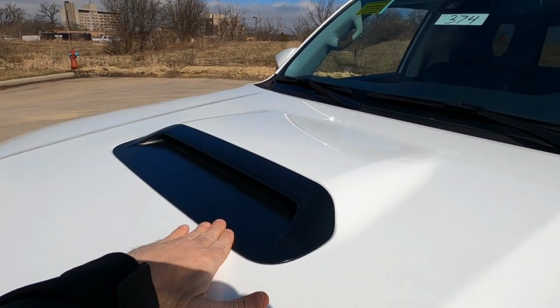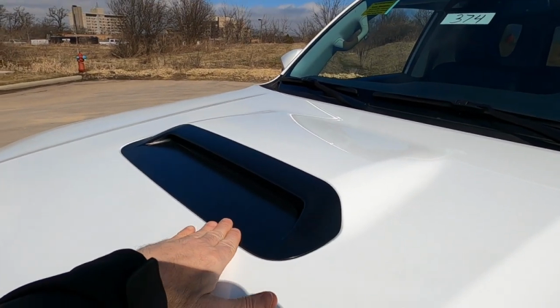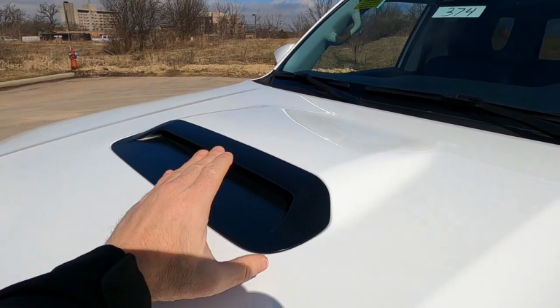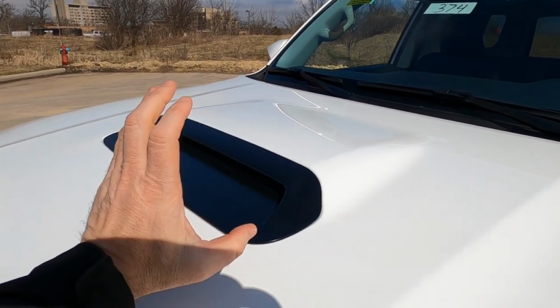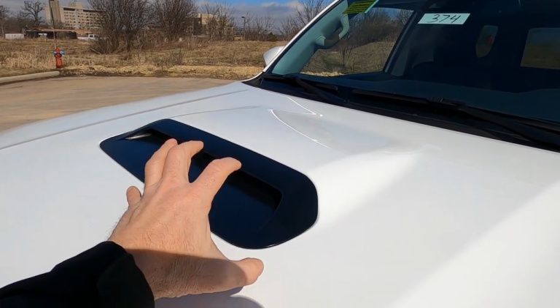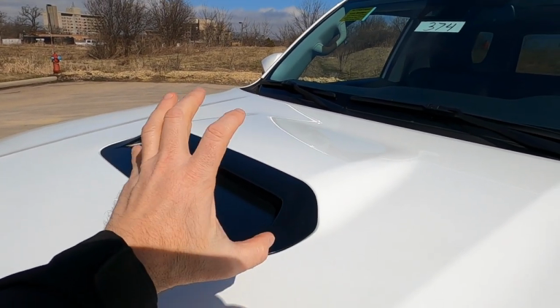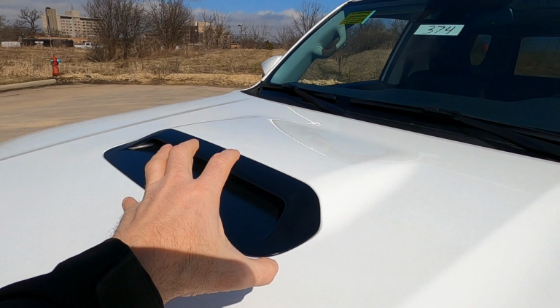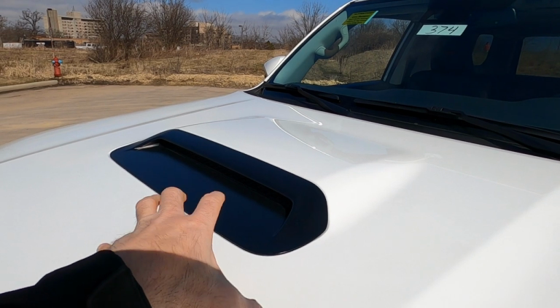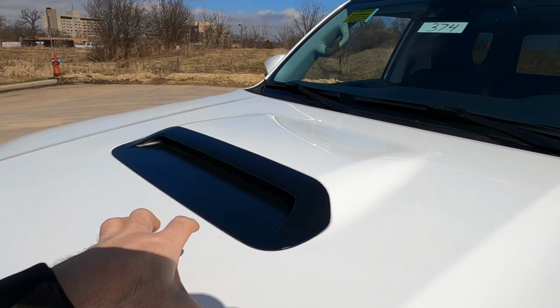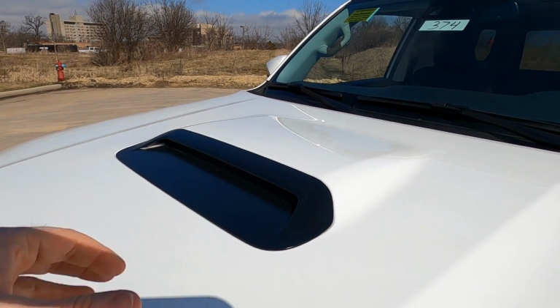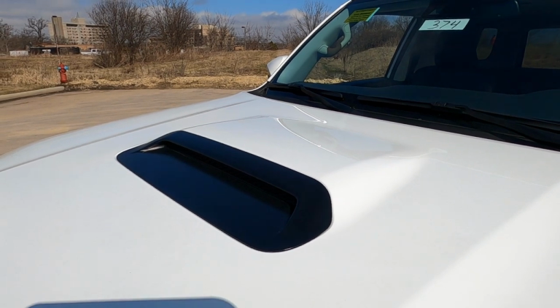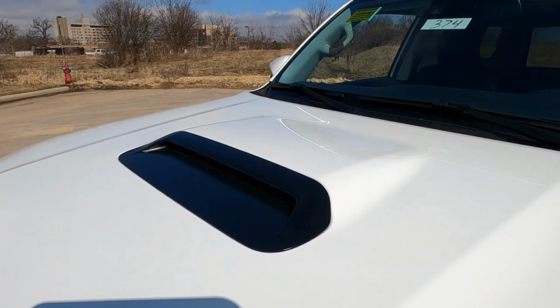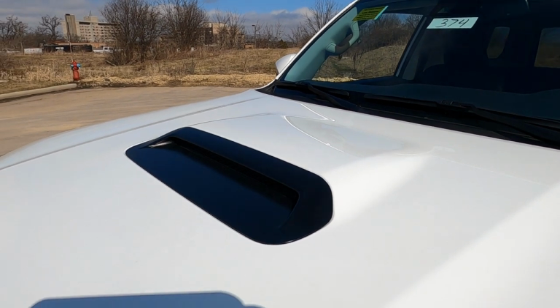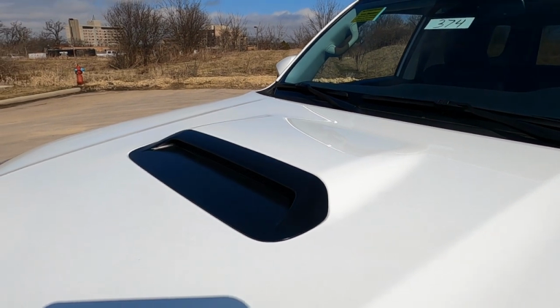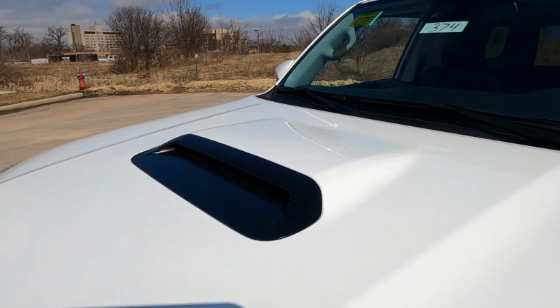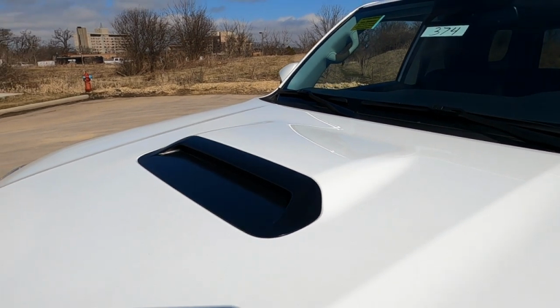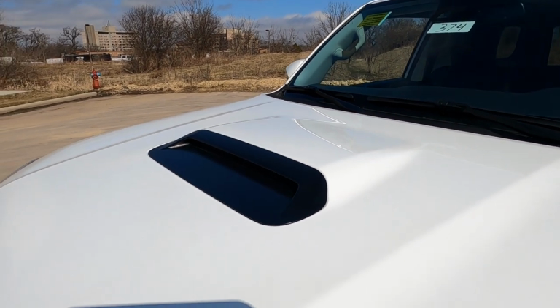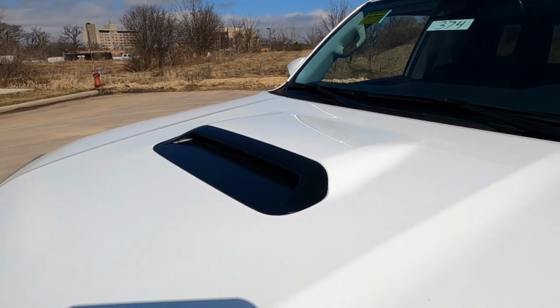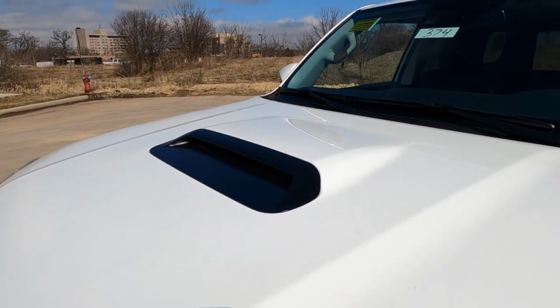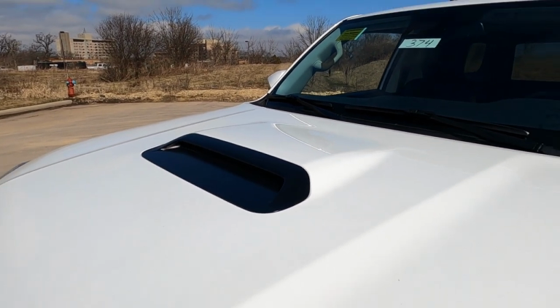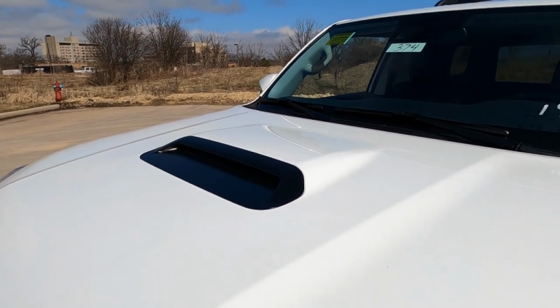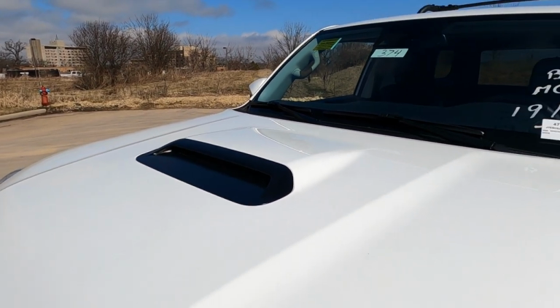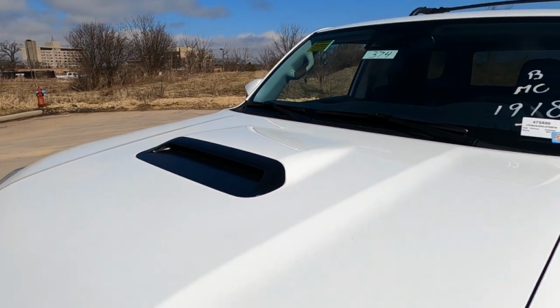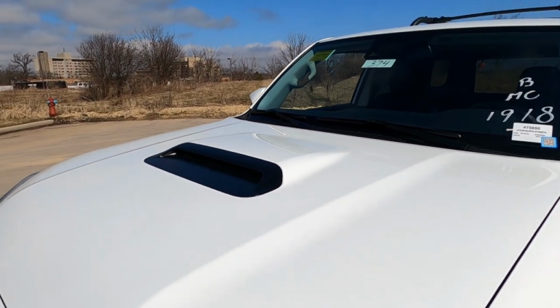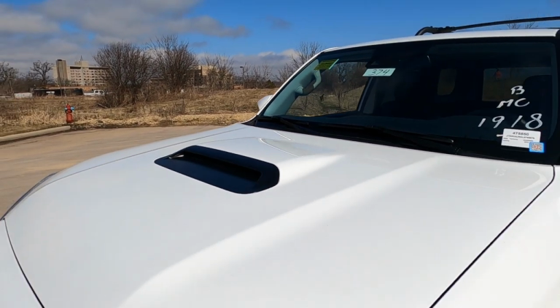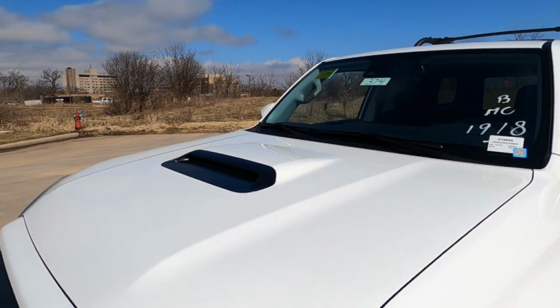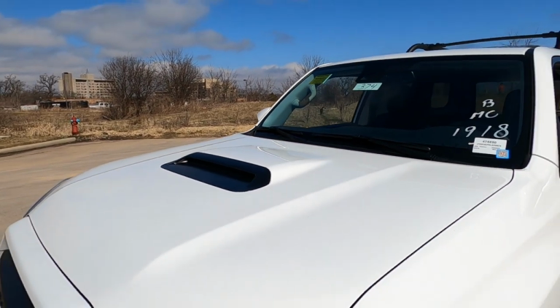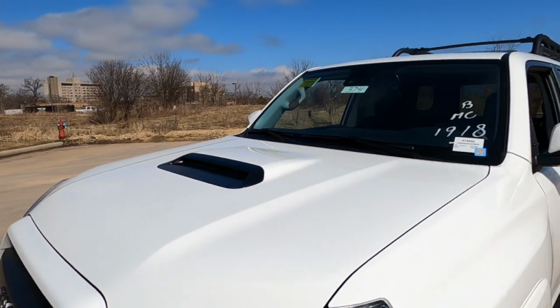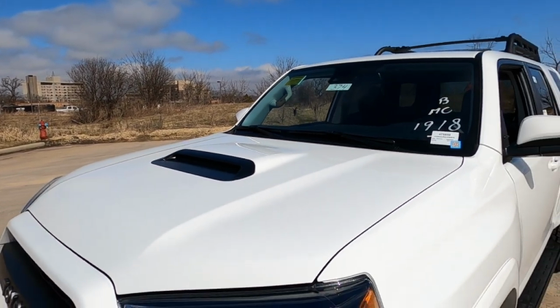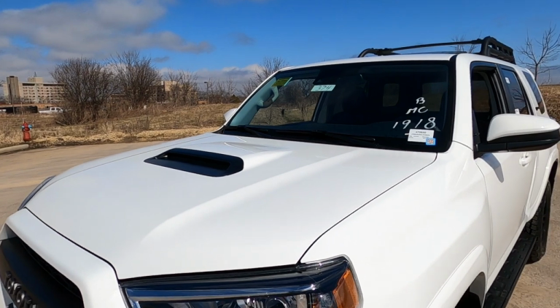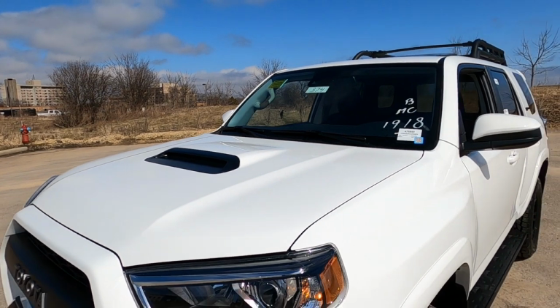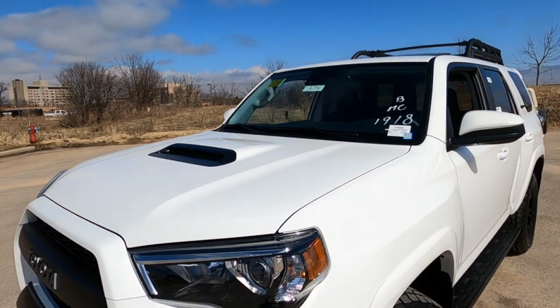This is not a functional hood scoop — it's simply there for cosmetics — but it sure looks great on this vehicle.